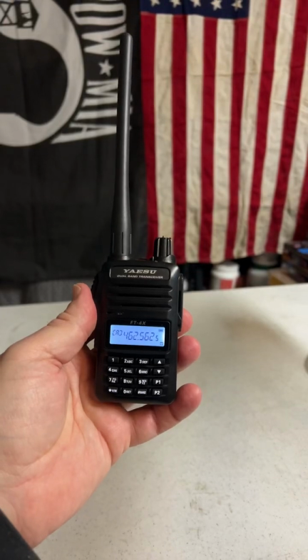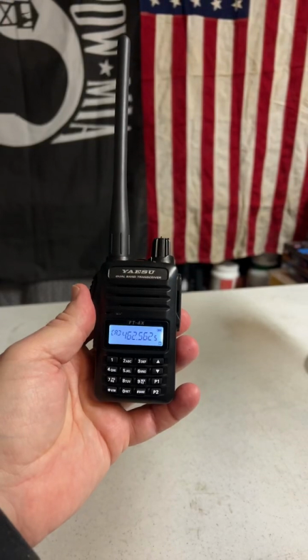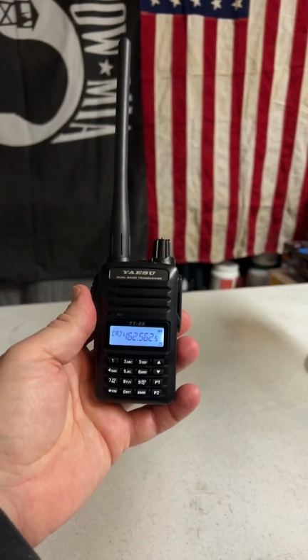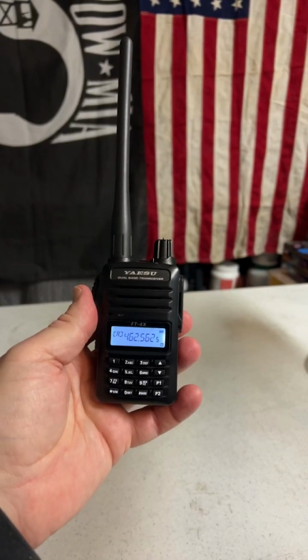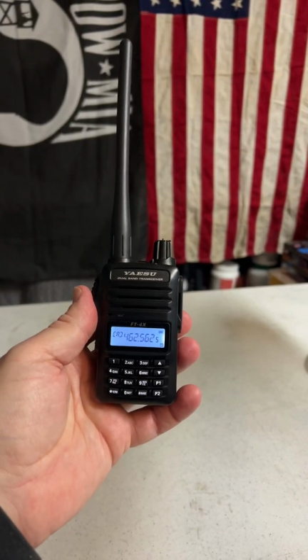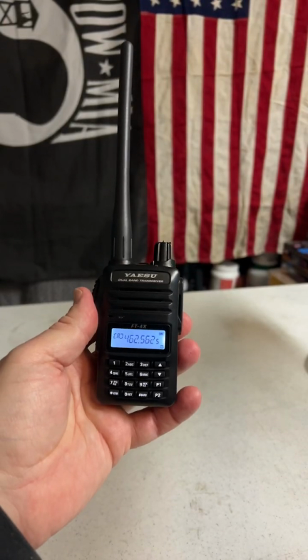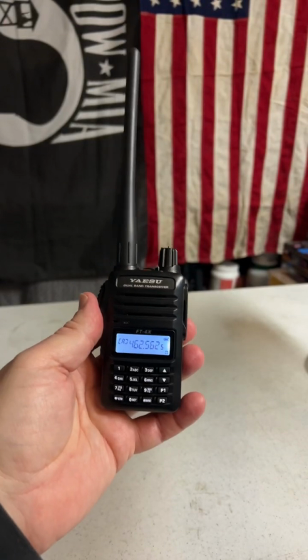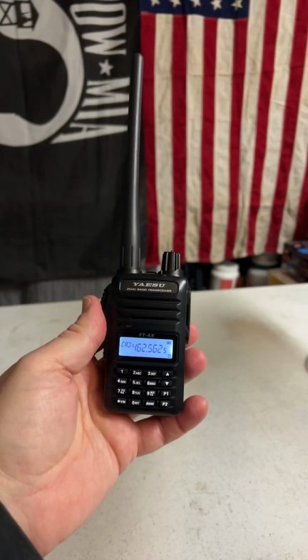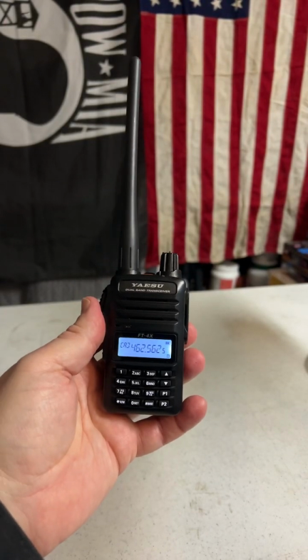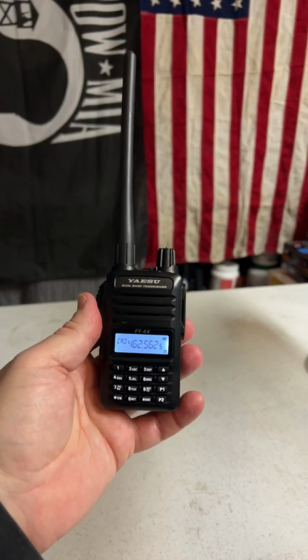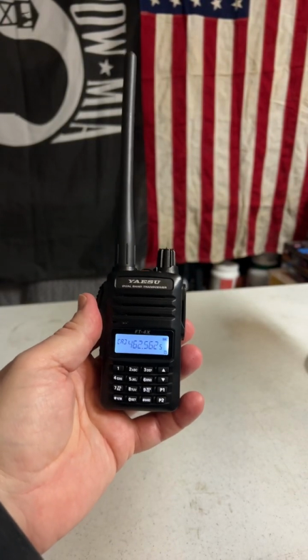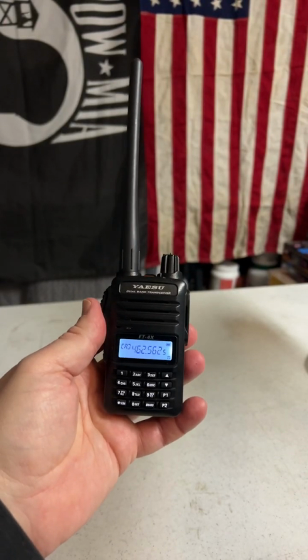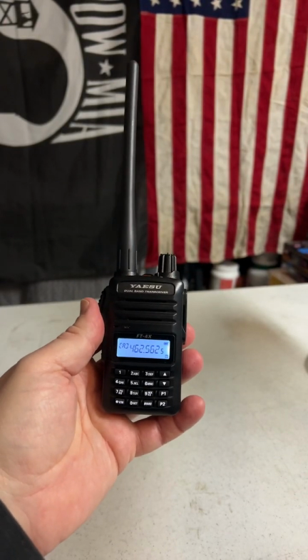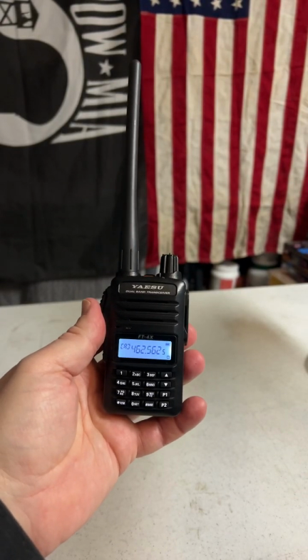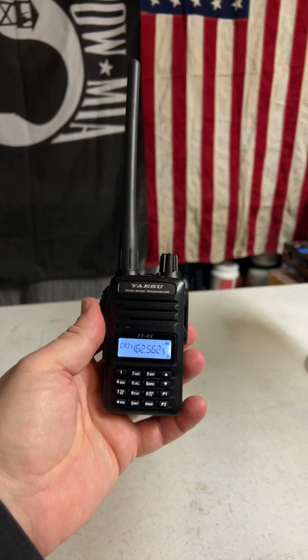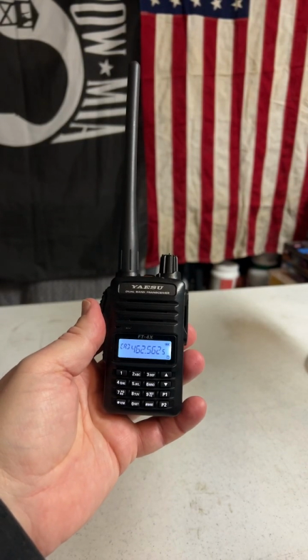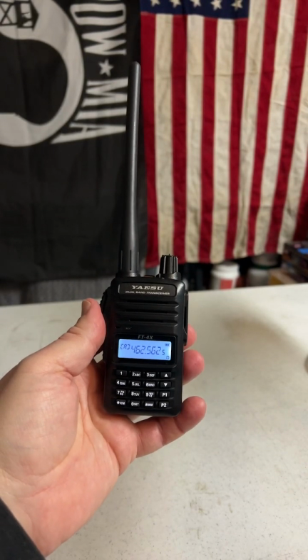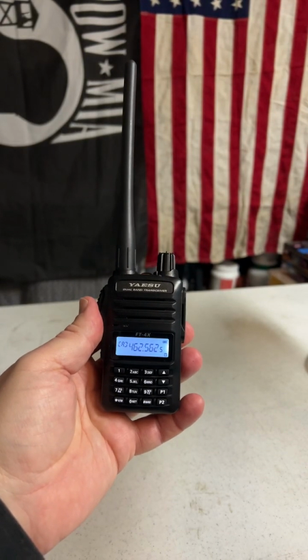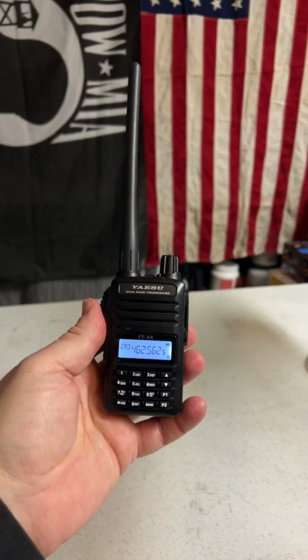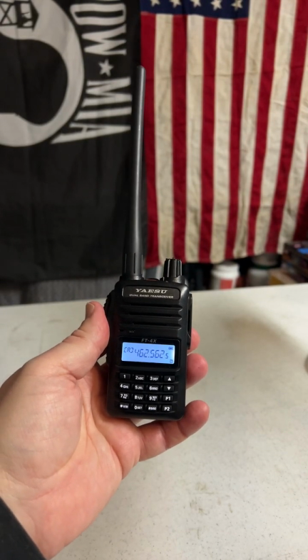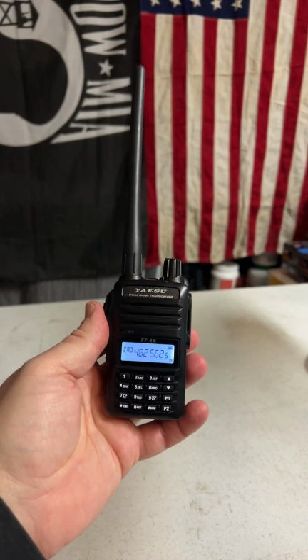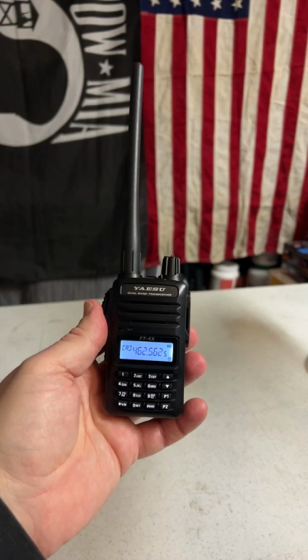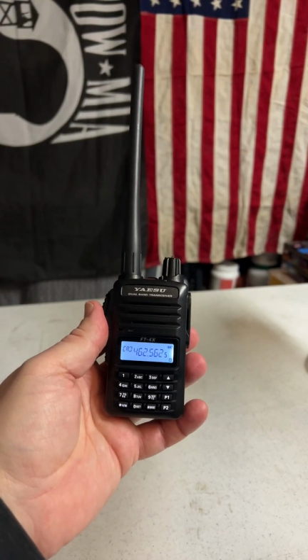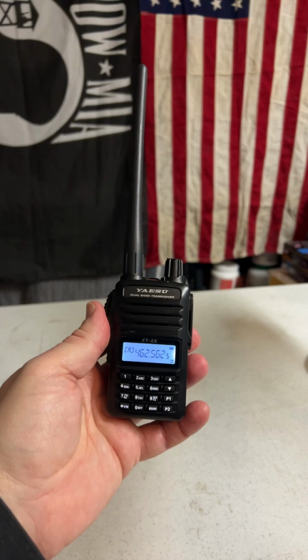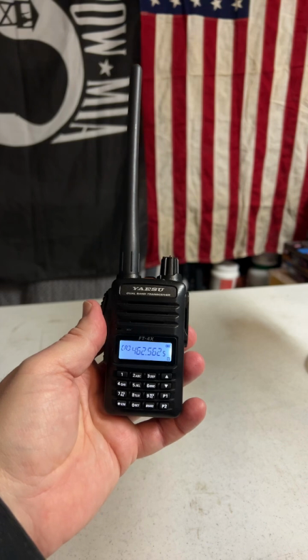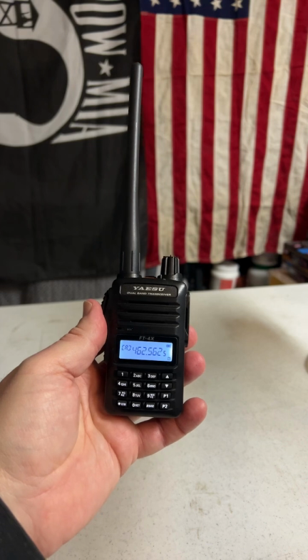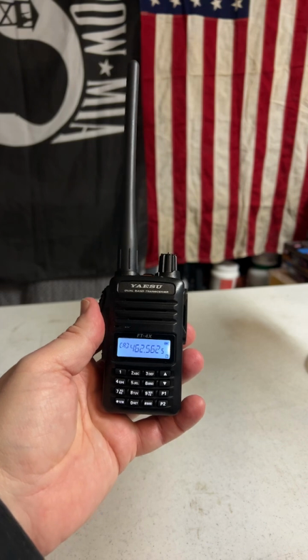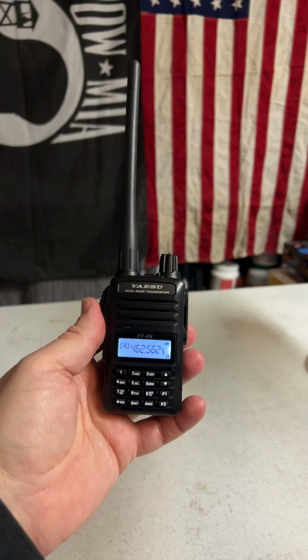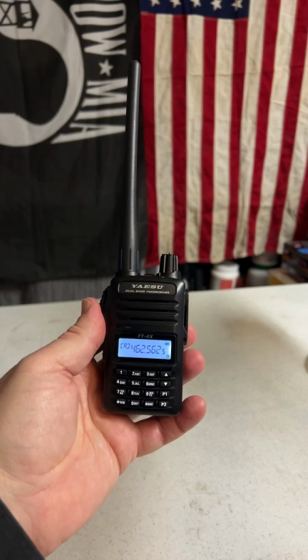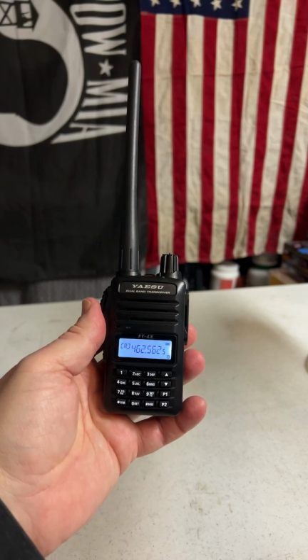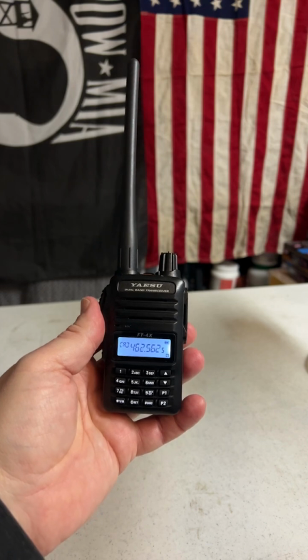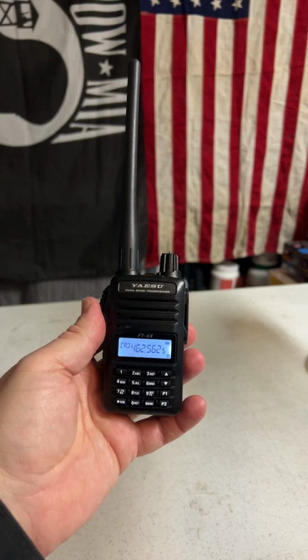Hi, it's Craig, WJ6F. Today's video, I'm going to show you how to Mars Mod your Yaesu FT4X.